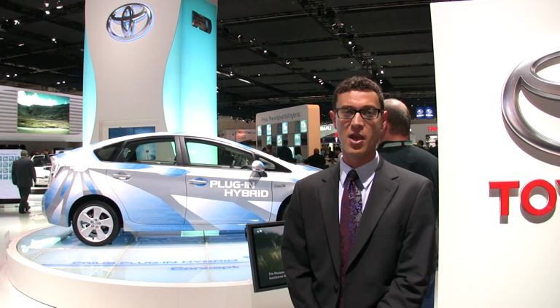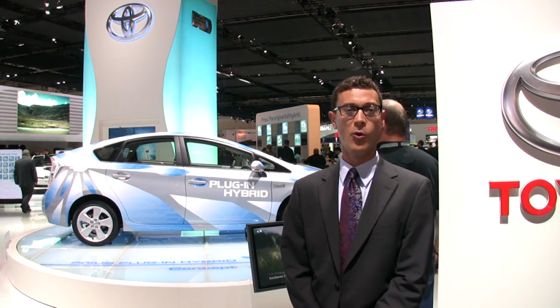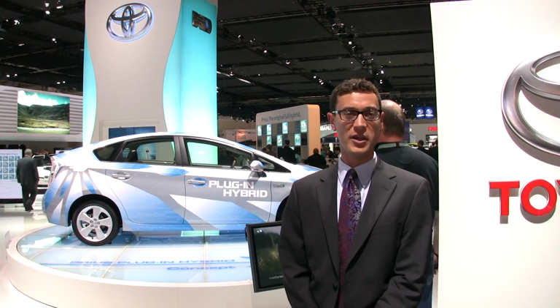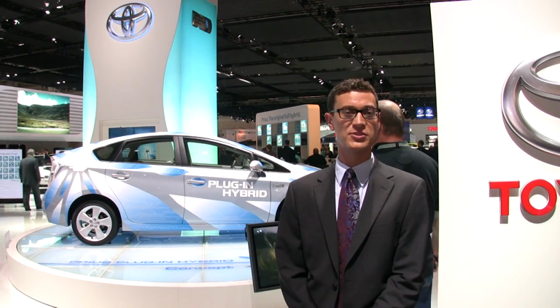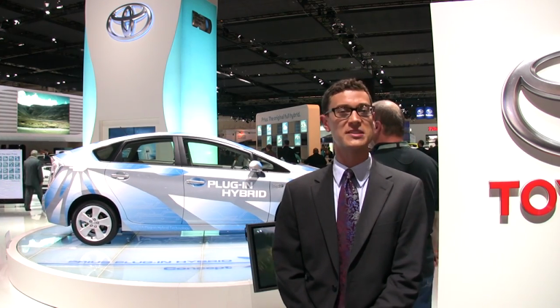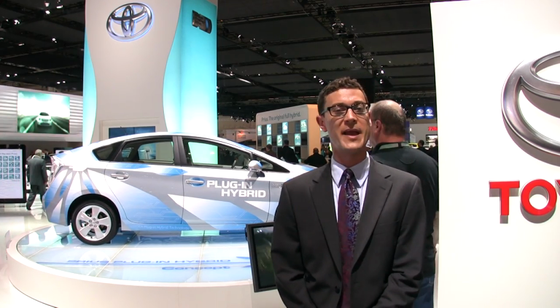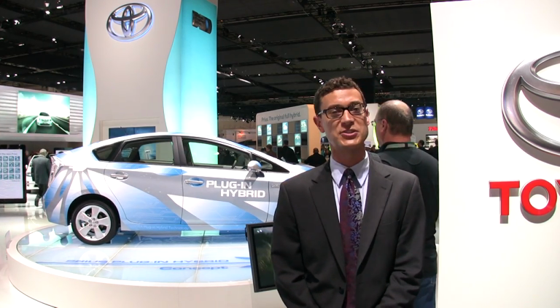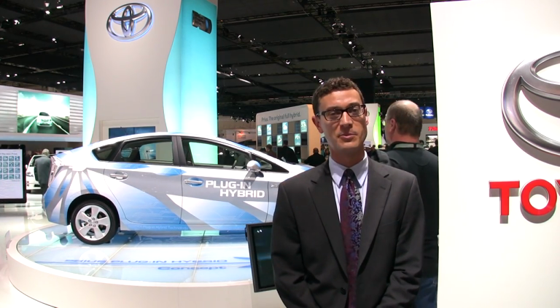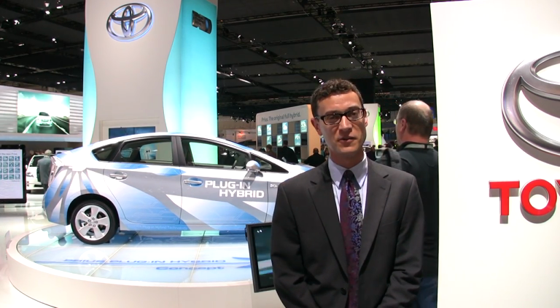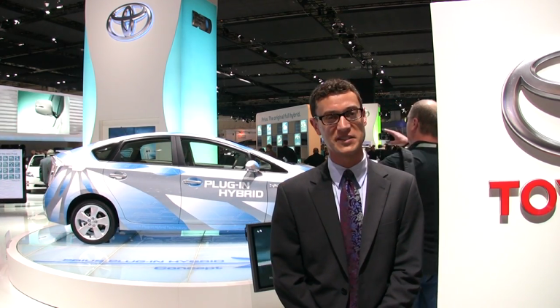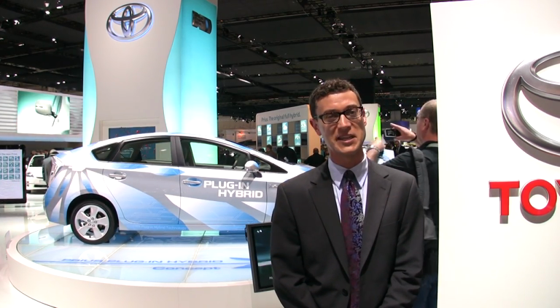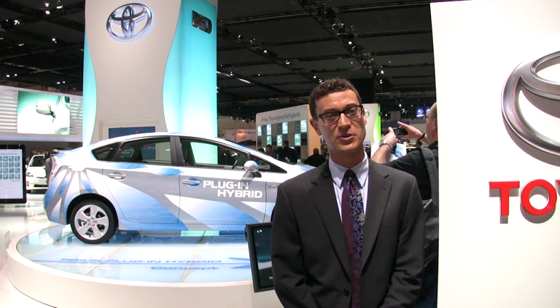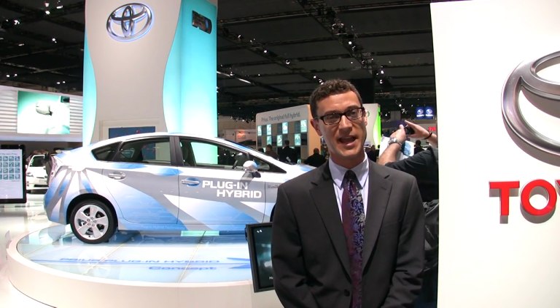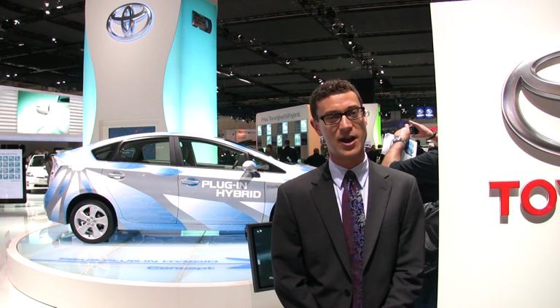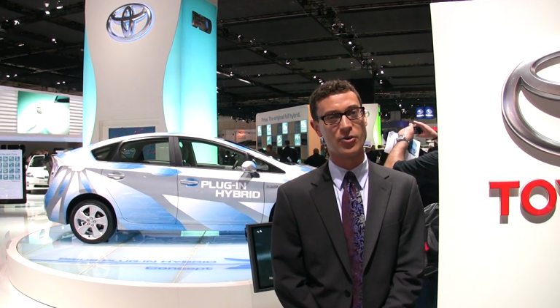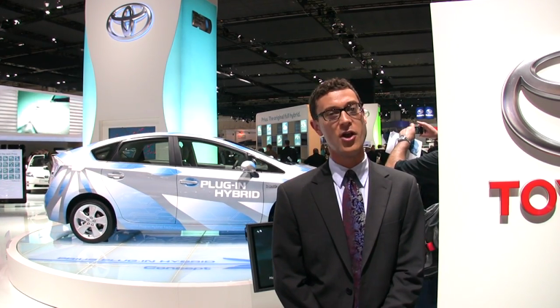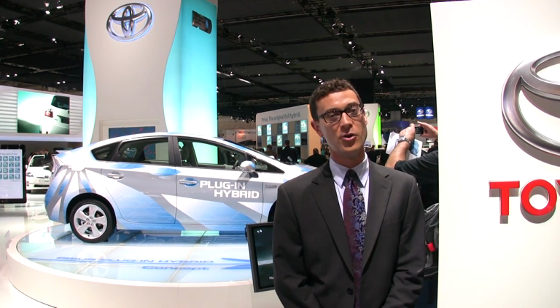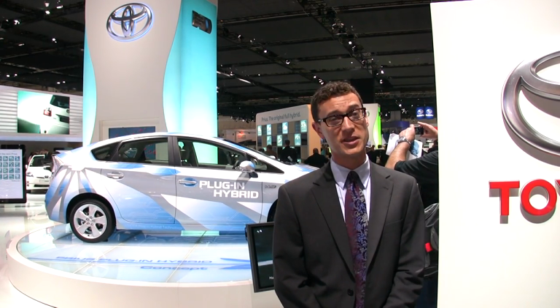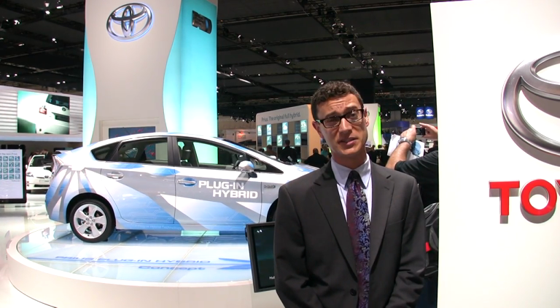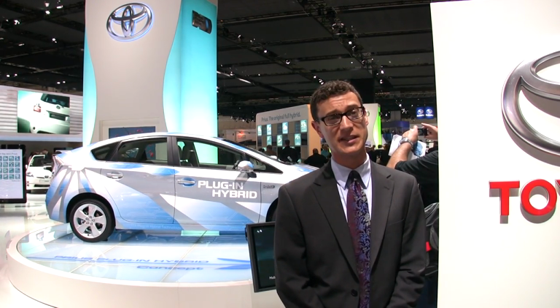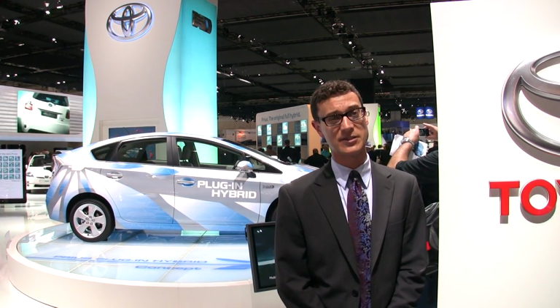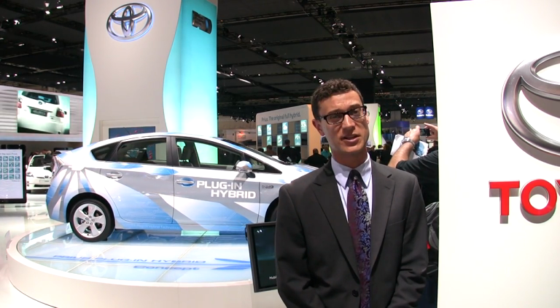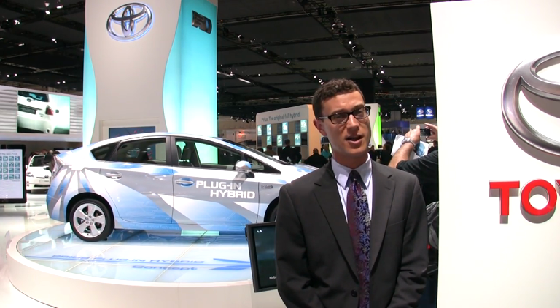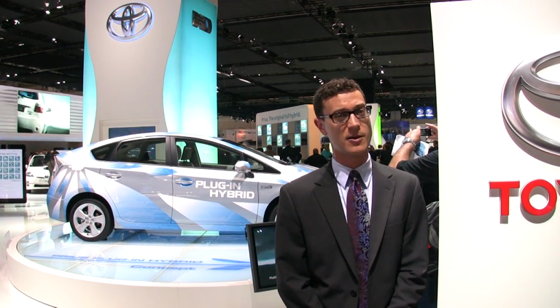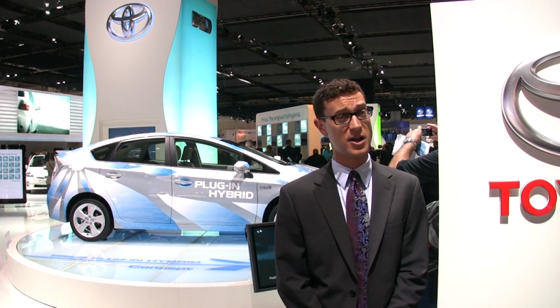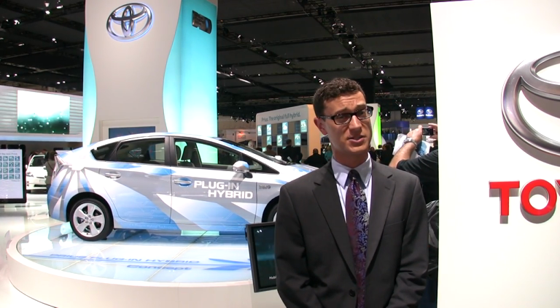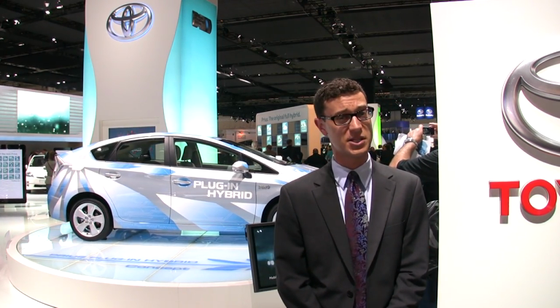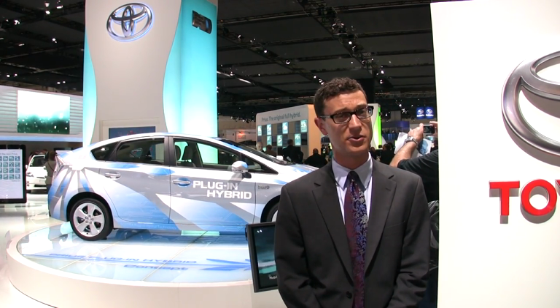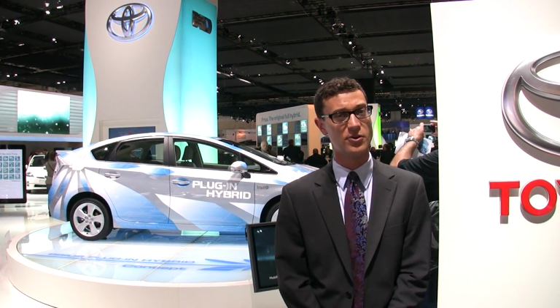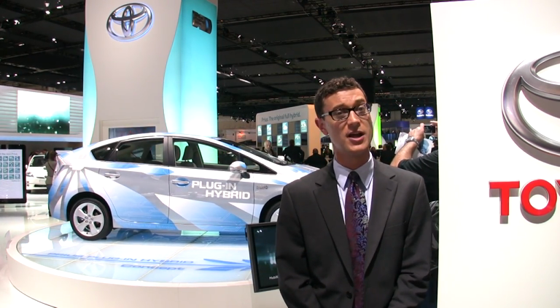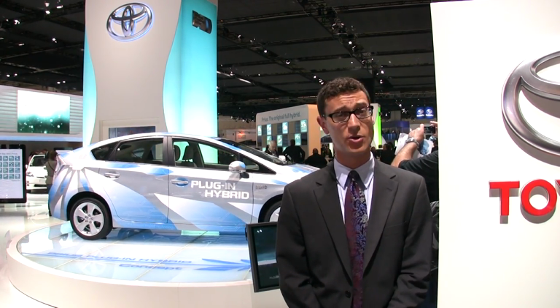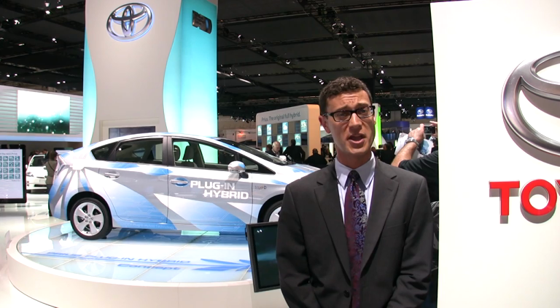We can just imagine the movie sequel now: Who Killed the Electric Car, Part 2 — Toyota?